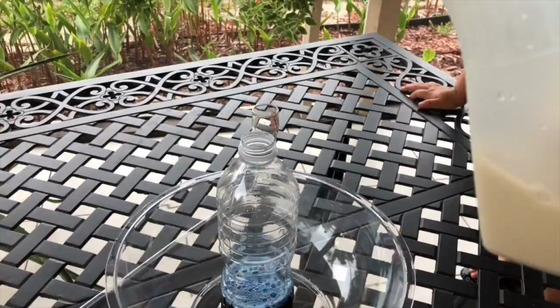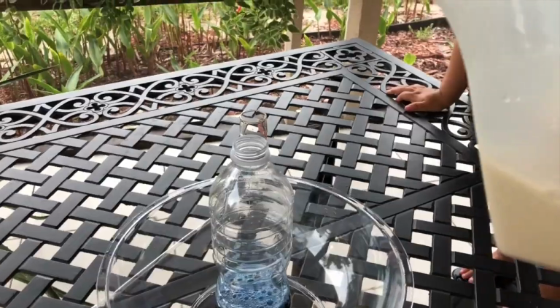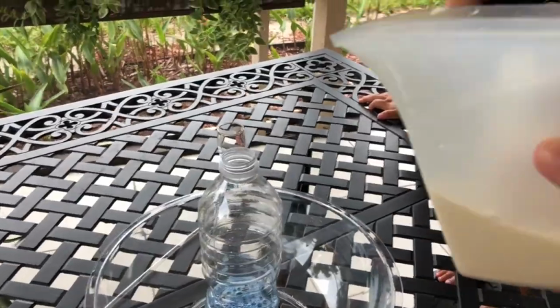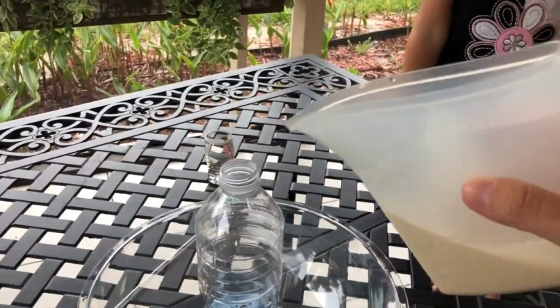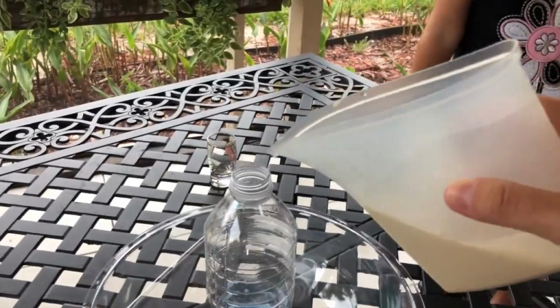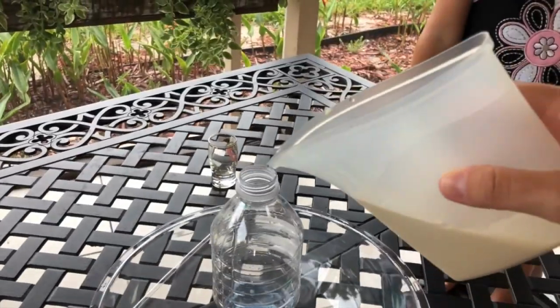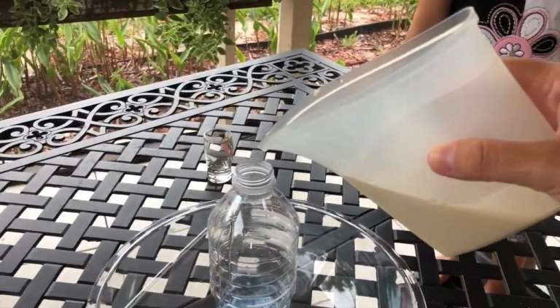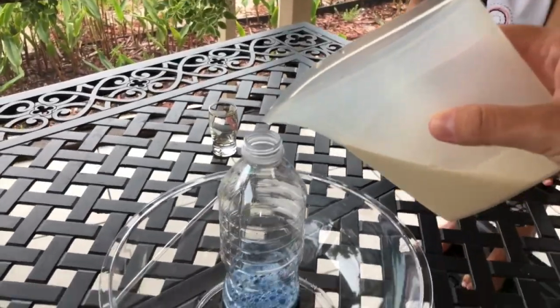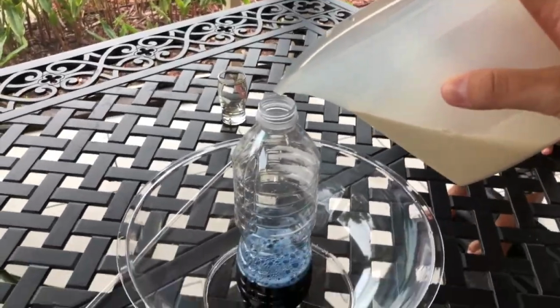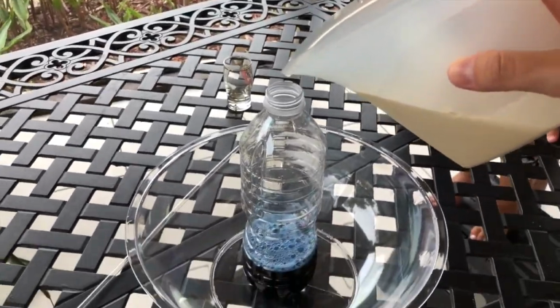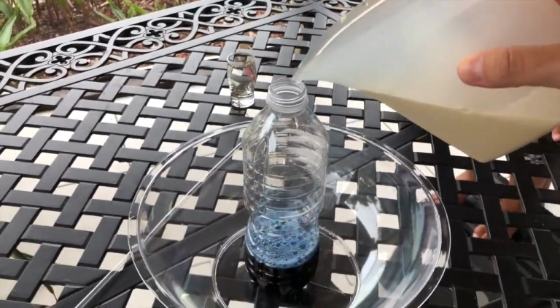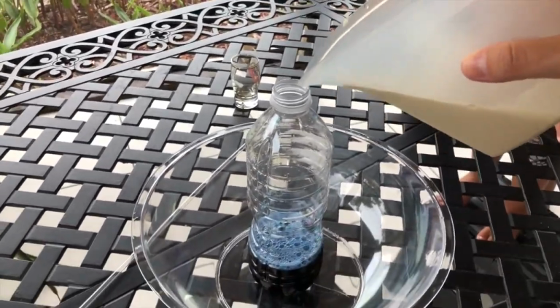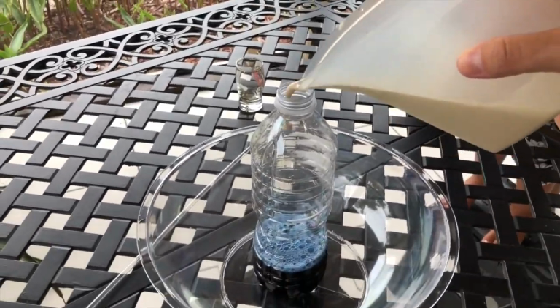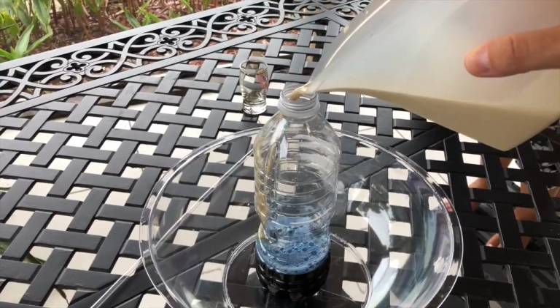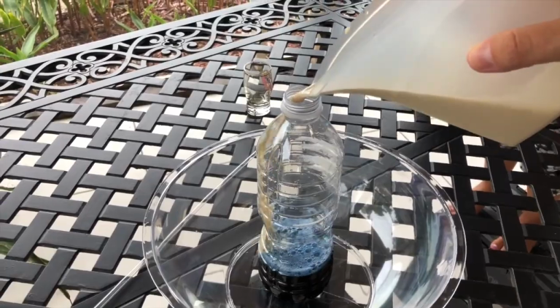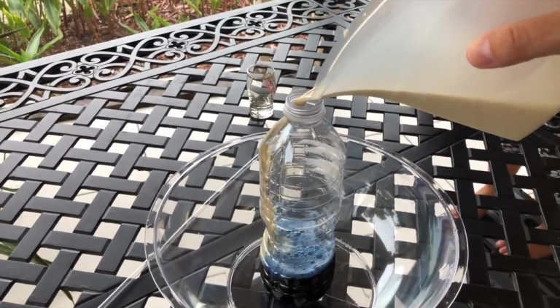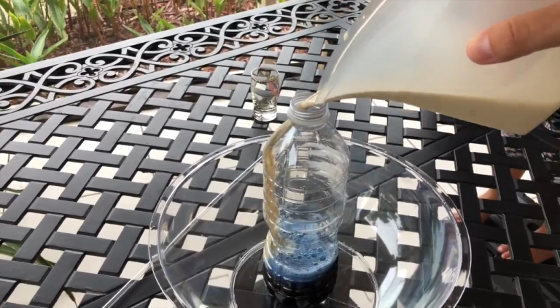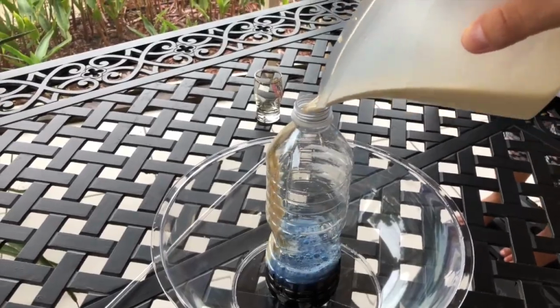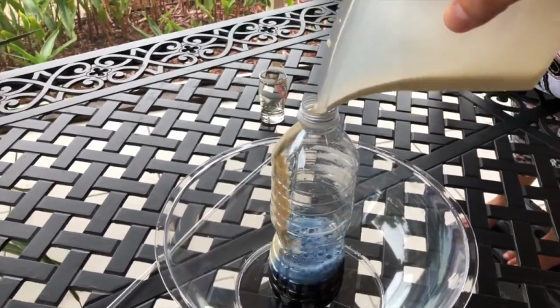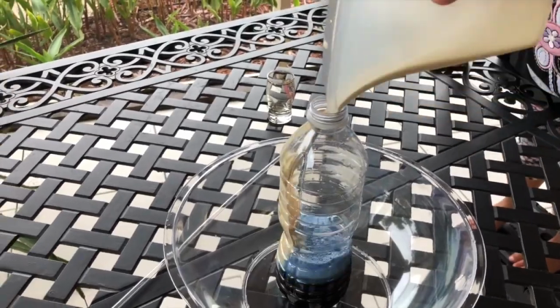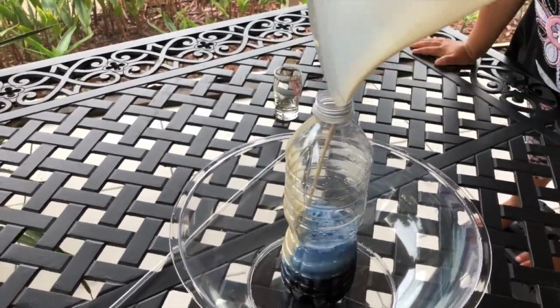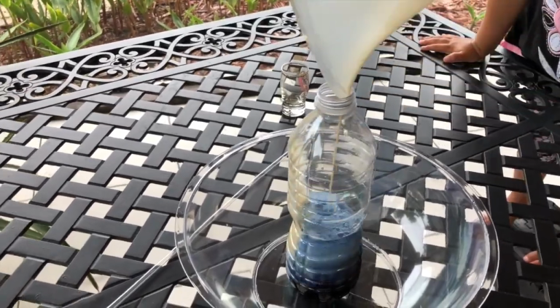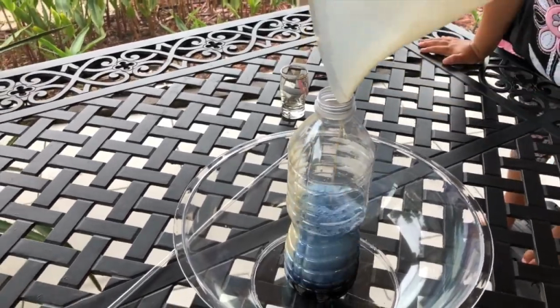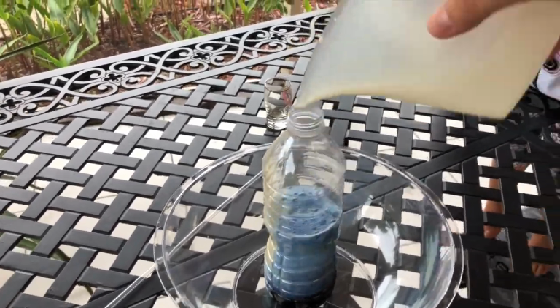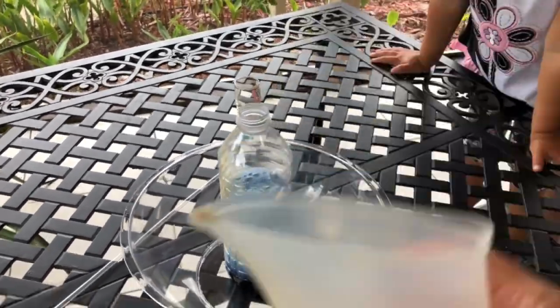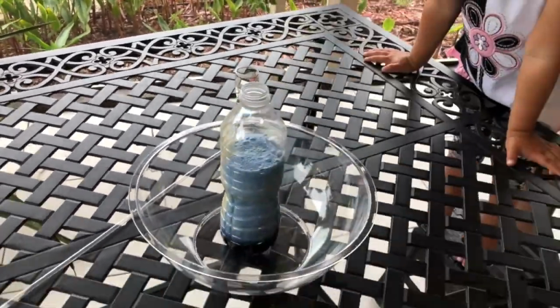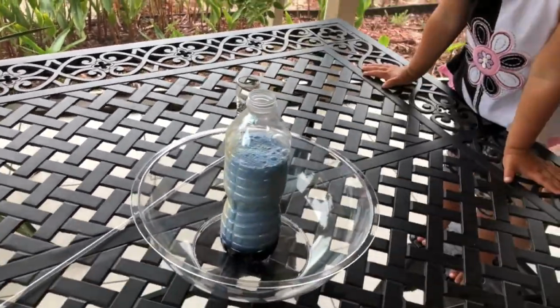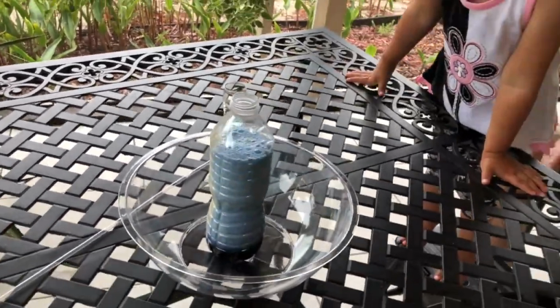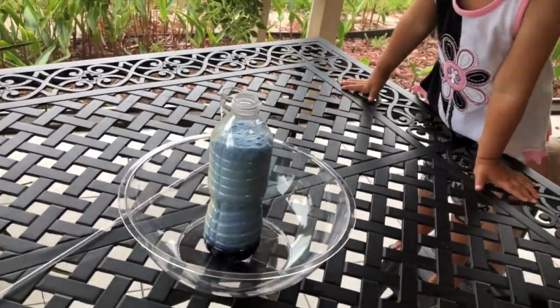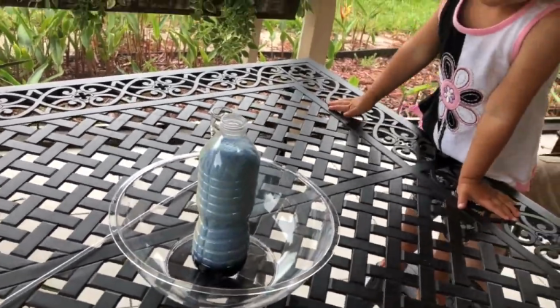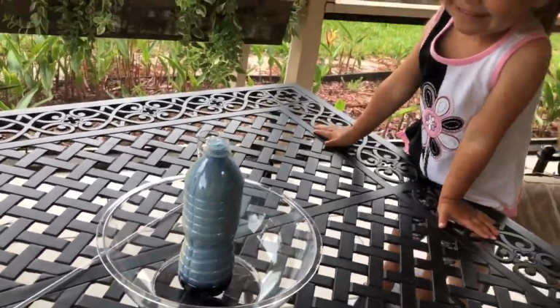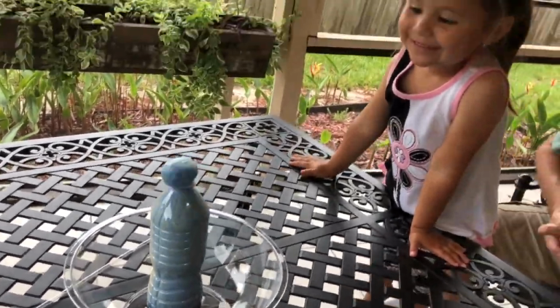And because we like trying out different colors, we're going to try this again with blue. Check it out!